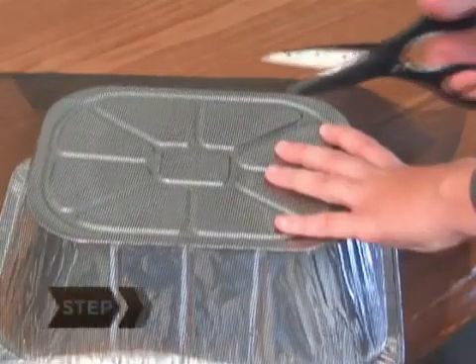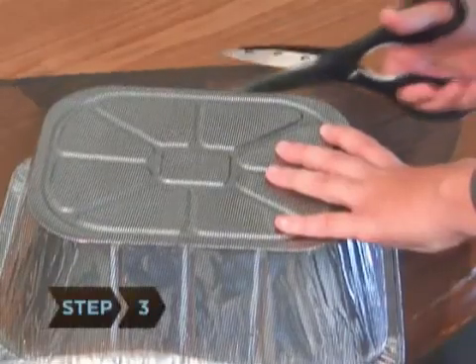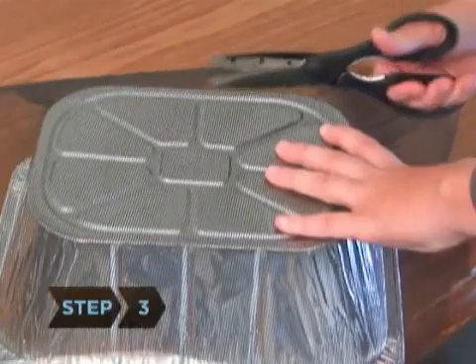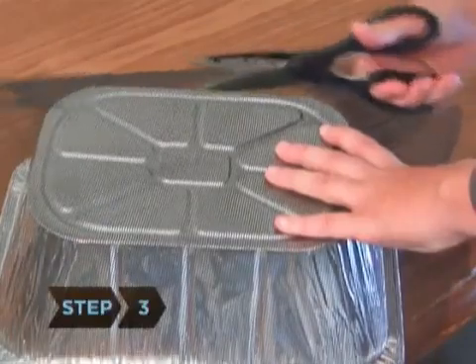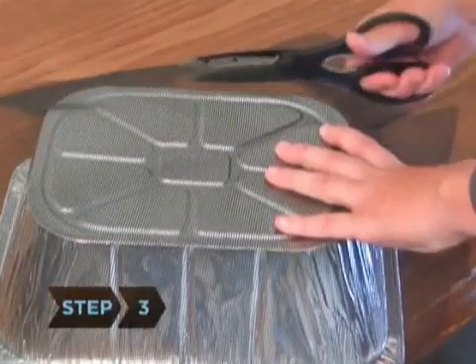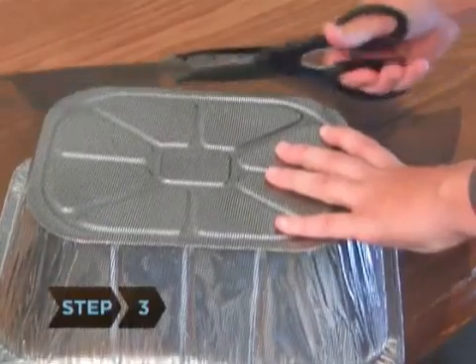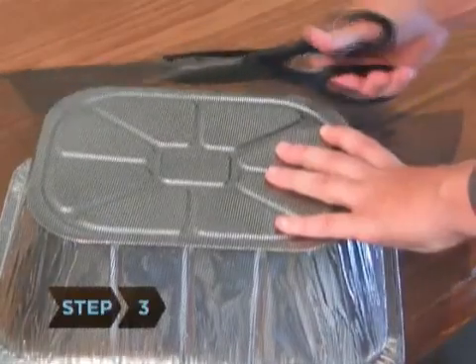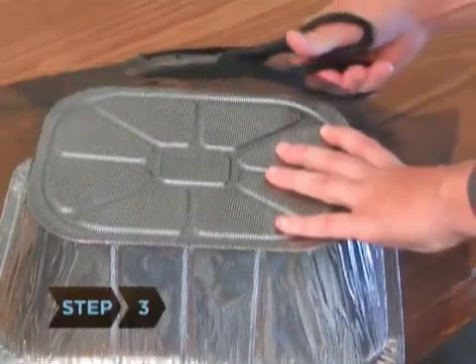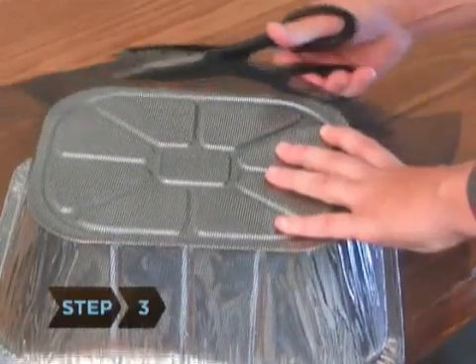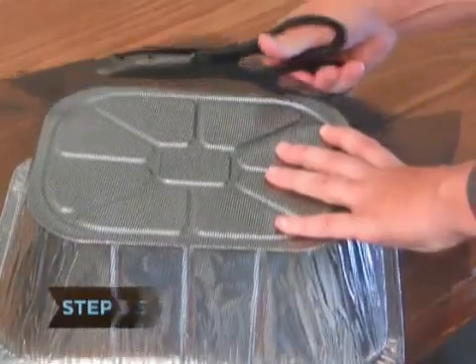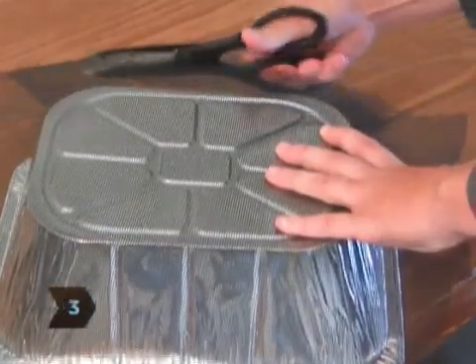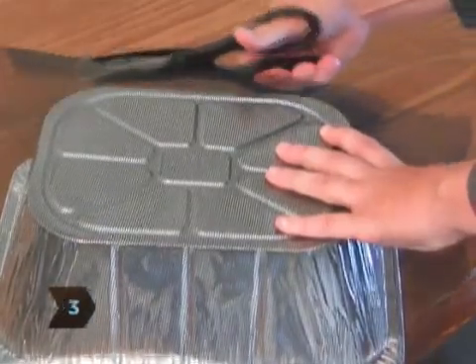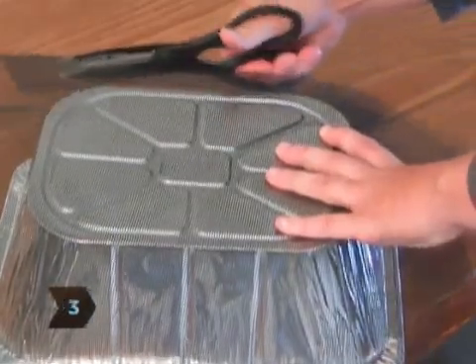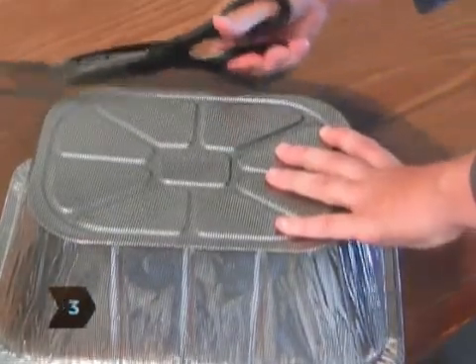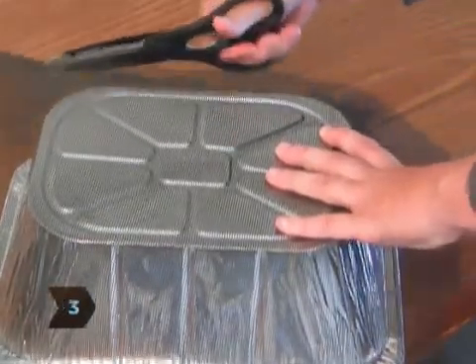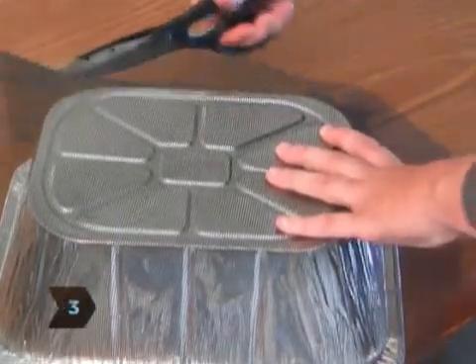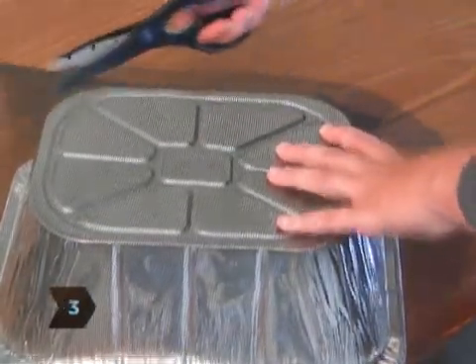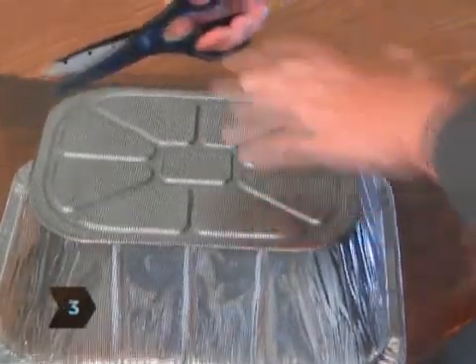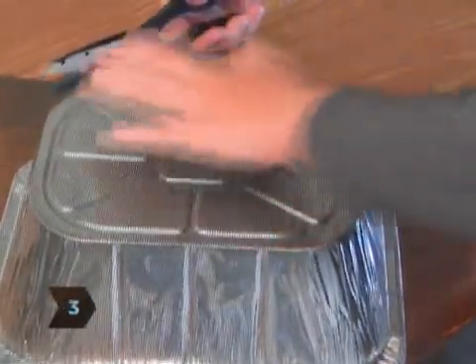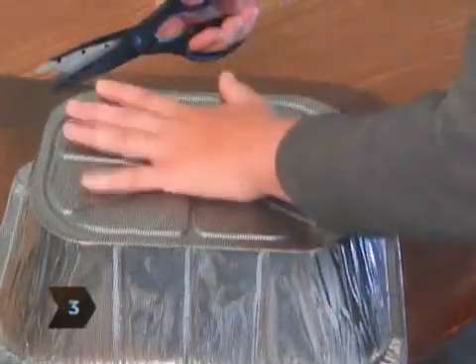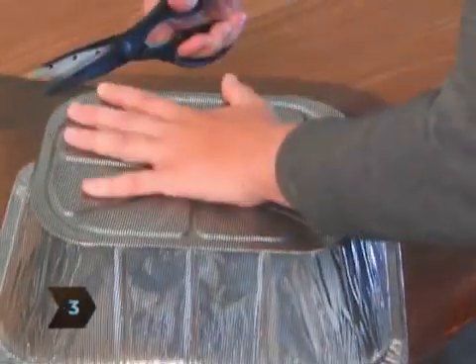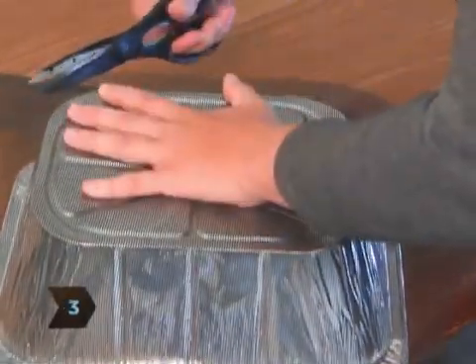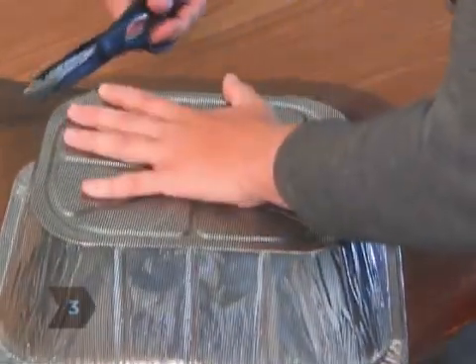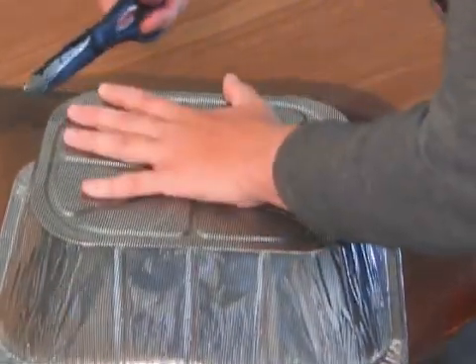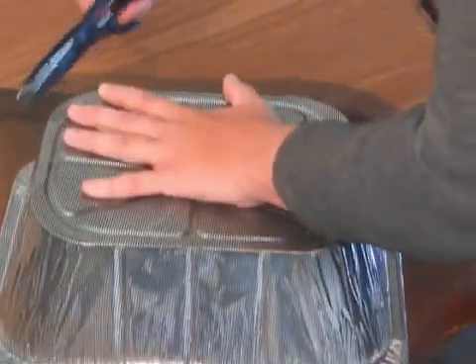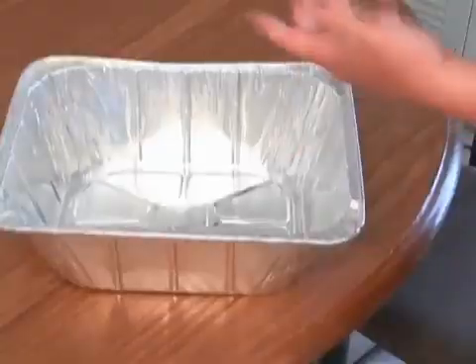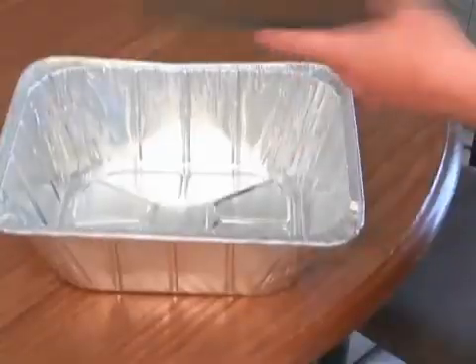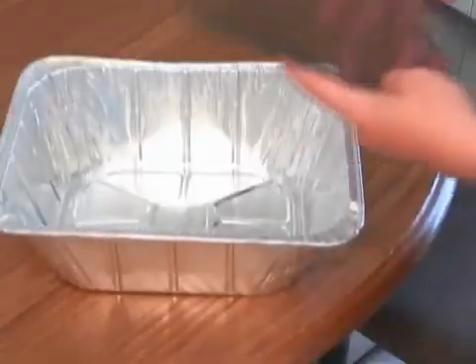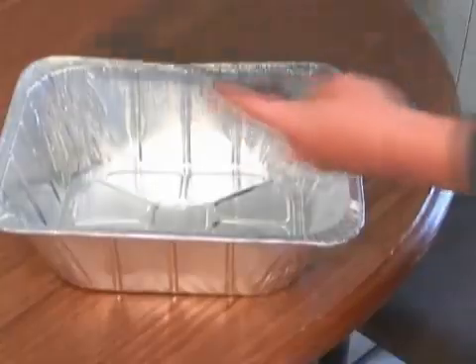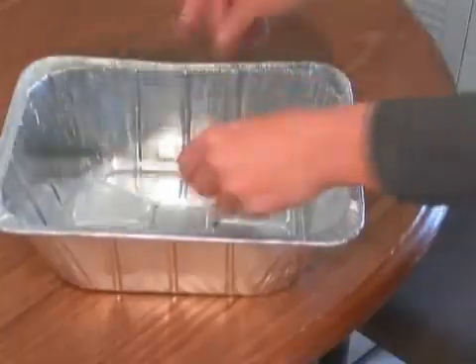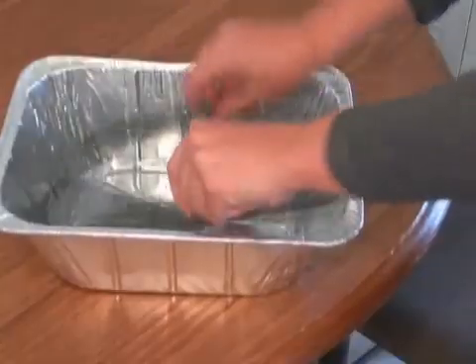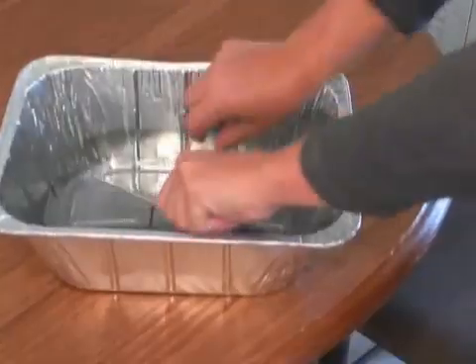Step 3. Cut the screen to fit the pan. Overlap the sides for easy removal later. Put the screen in the pan.